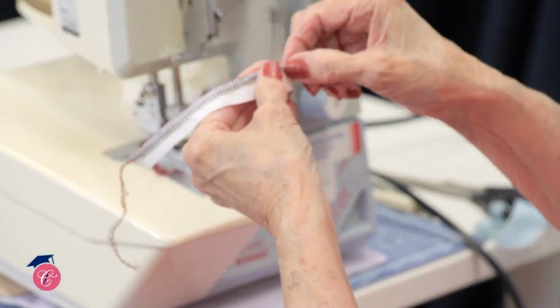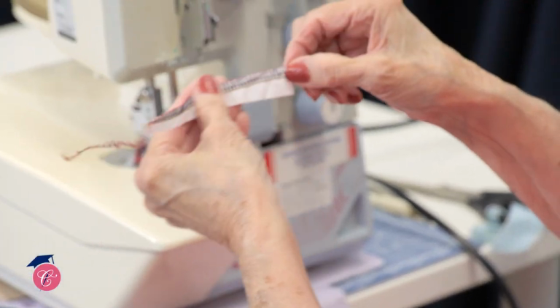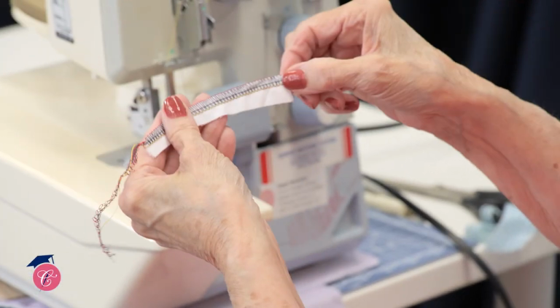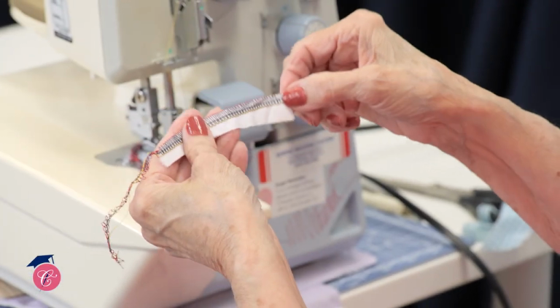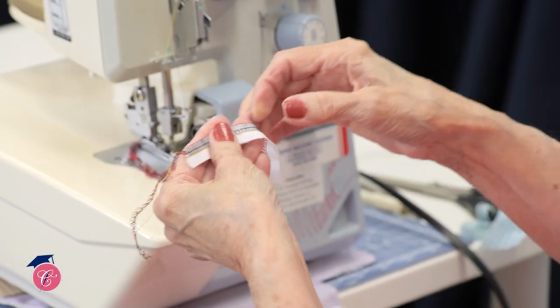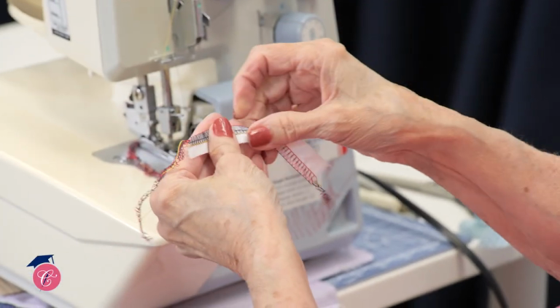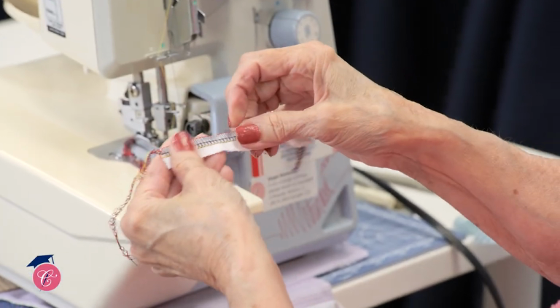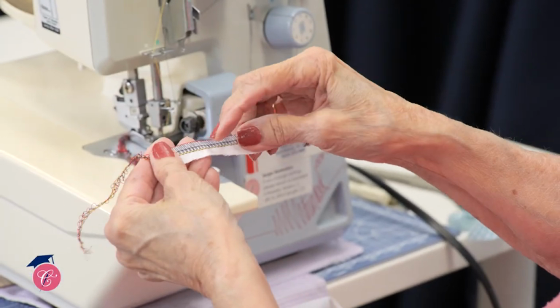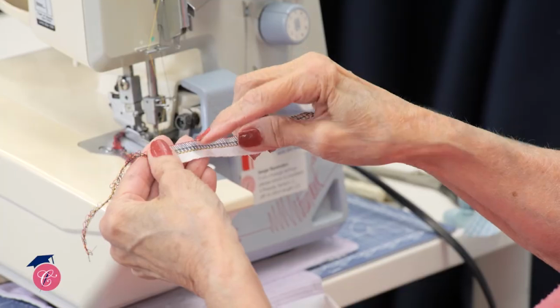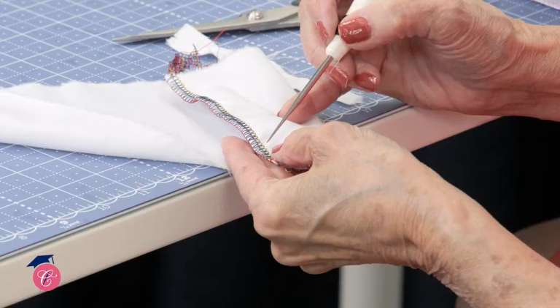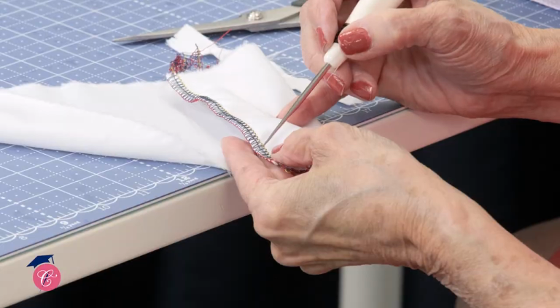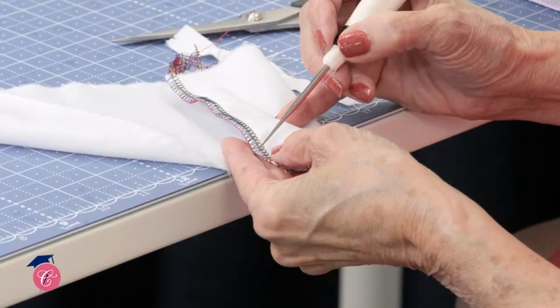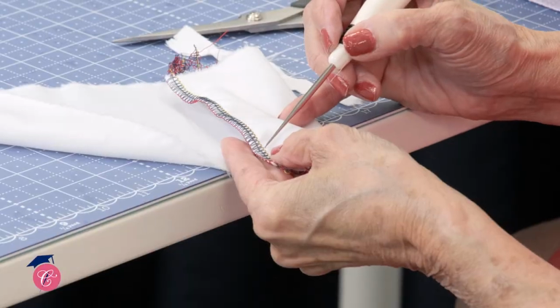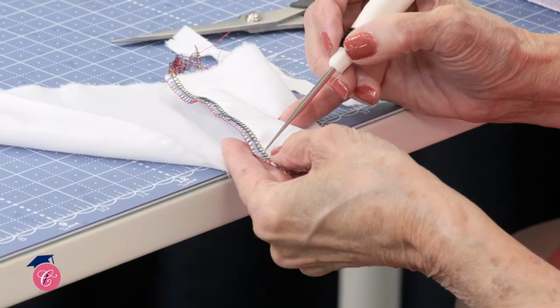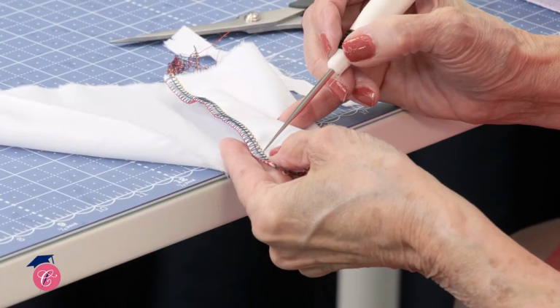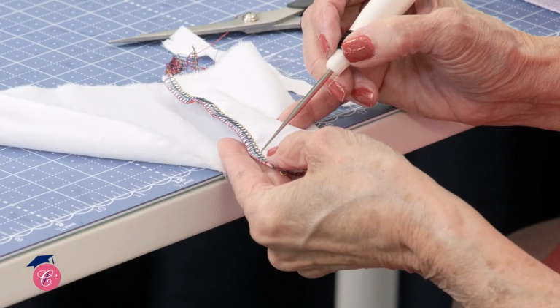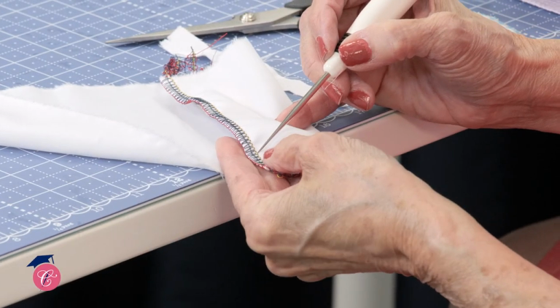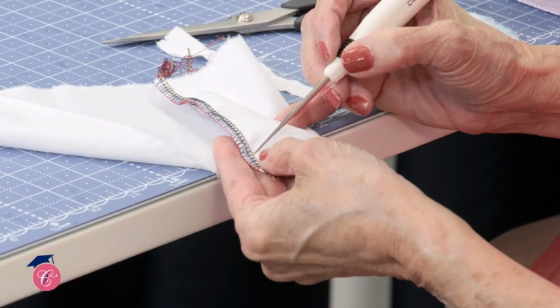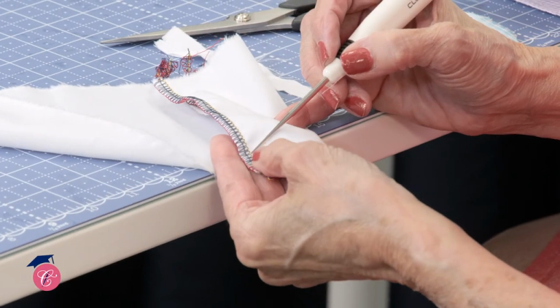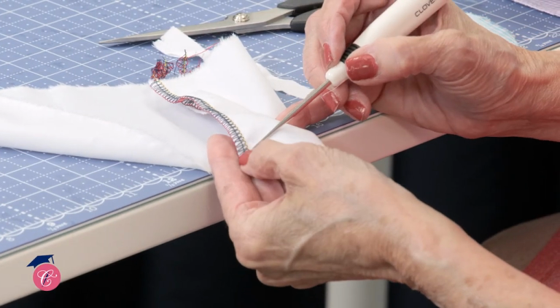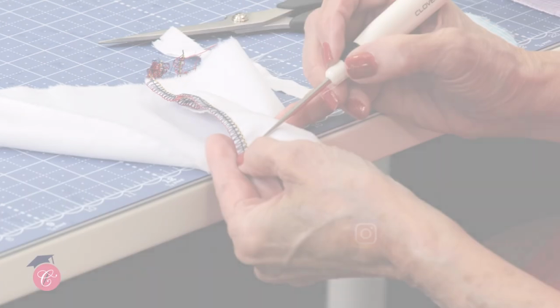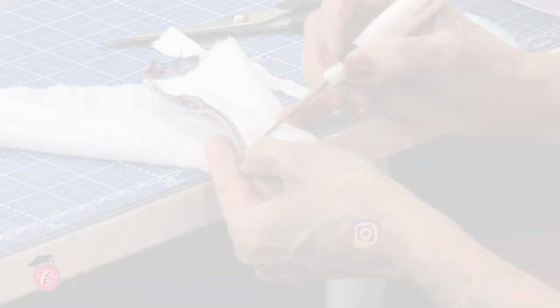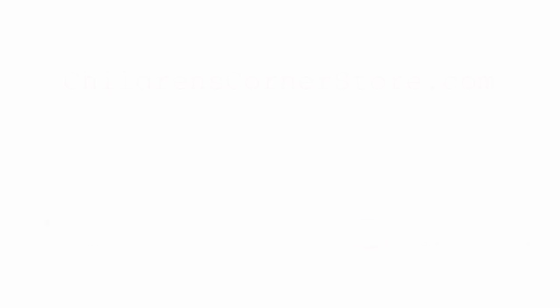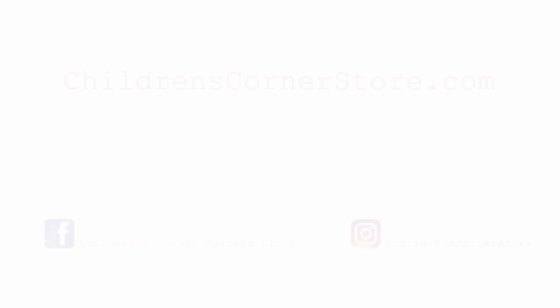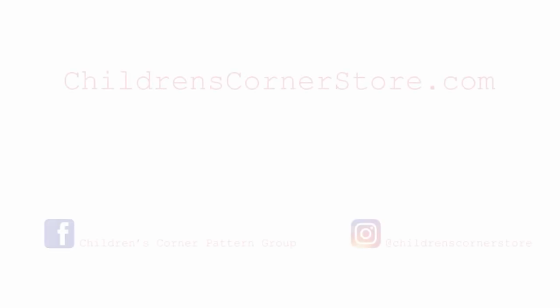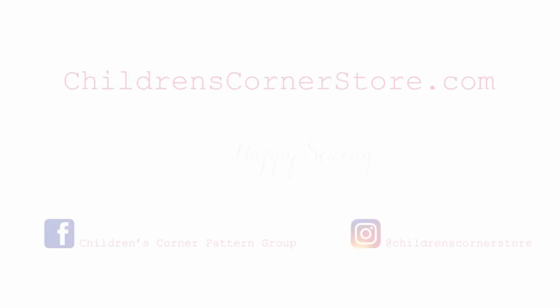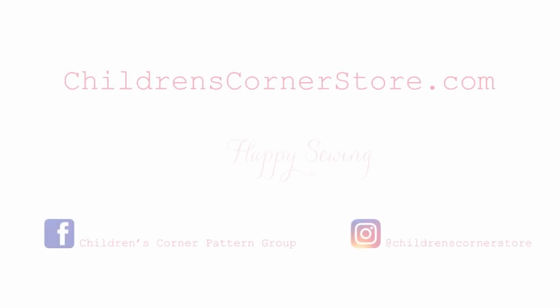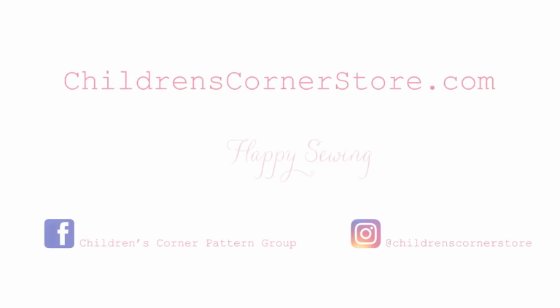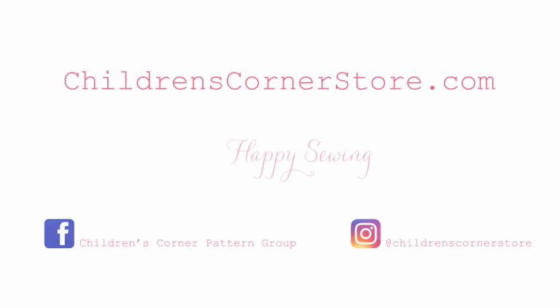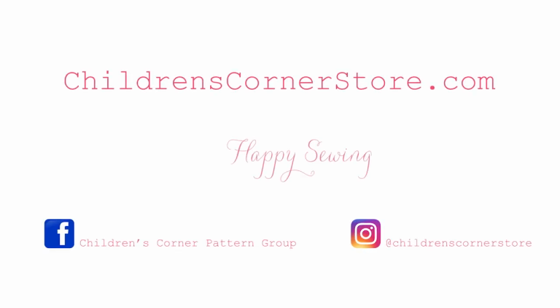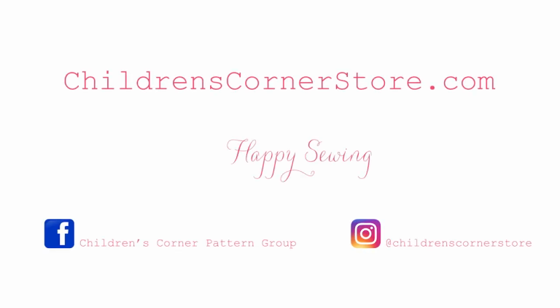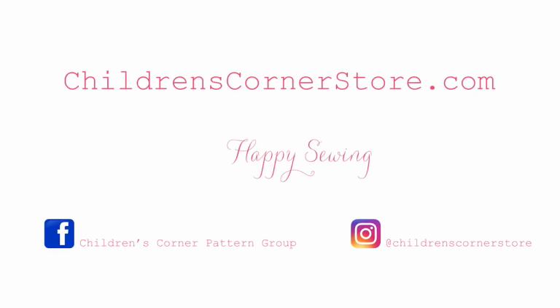so that you can use it for more than just finishing a seam. We know you're going to gain a lot of confidence, and we can't wait for you to get started.